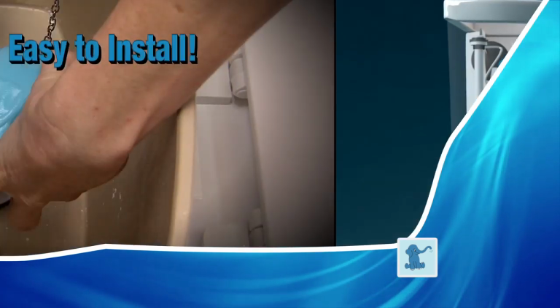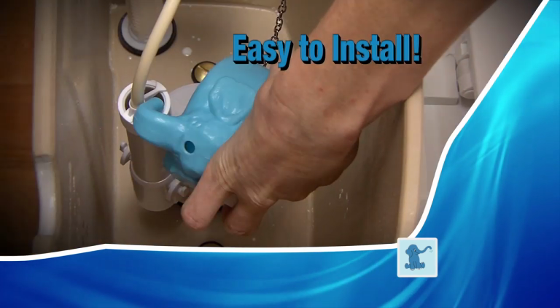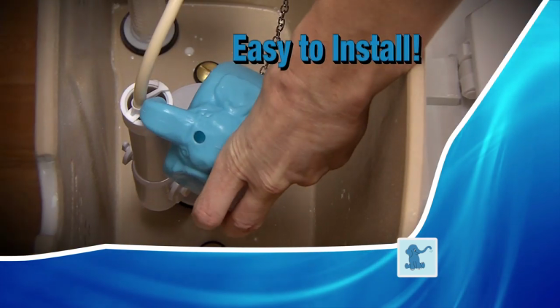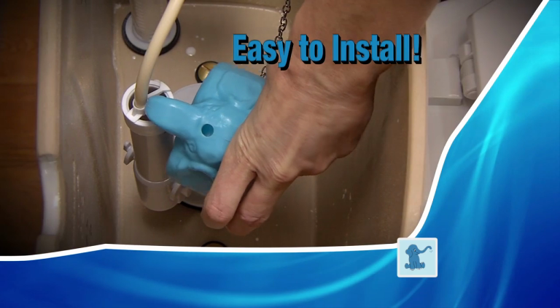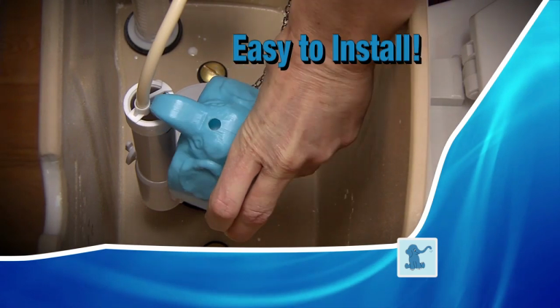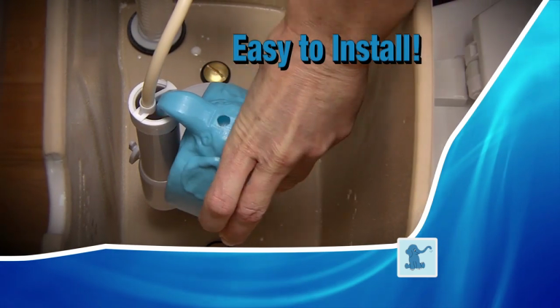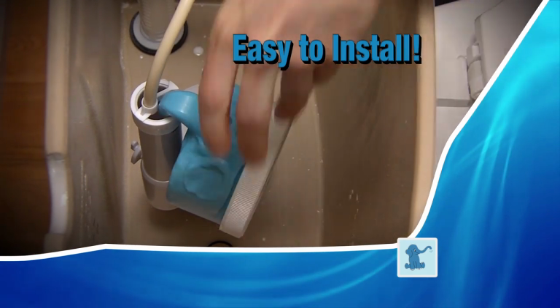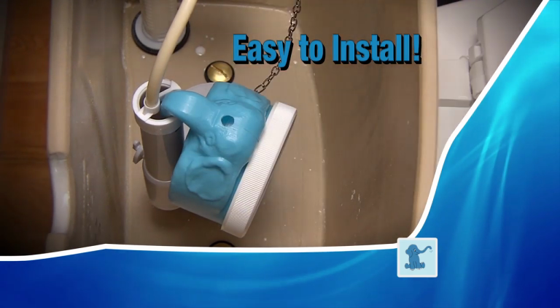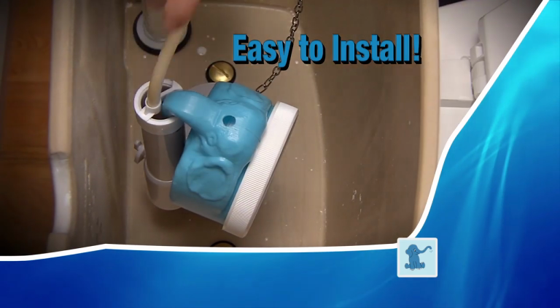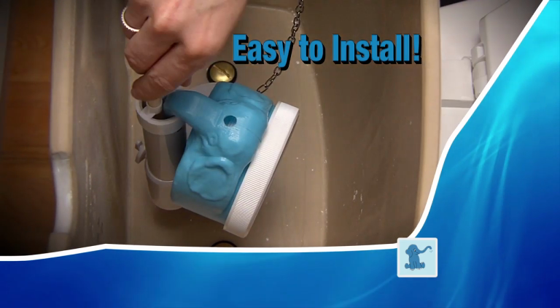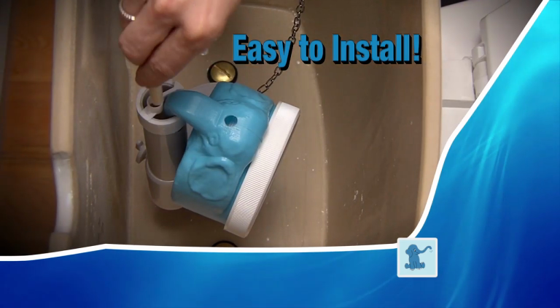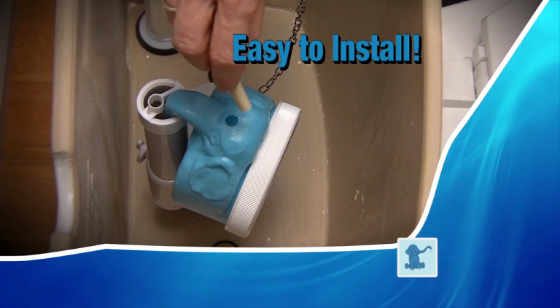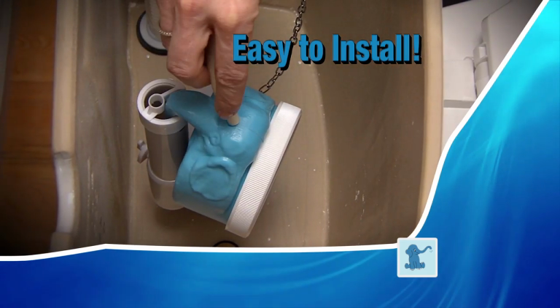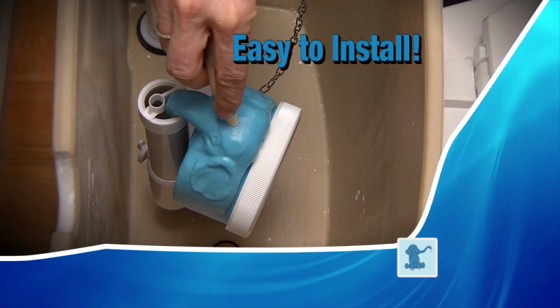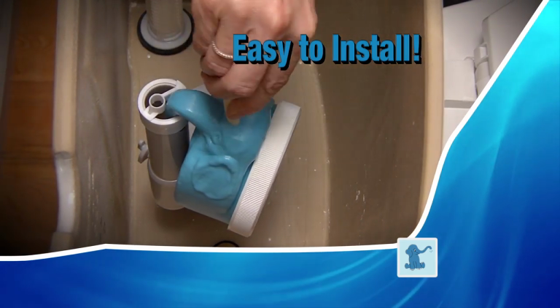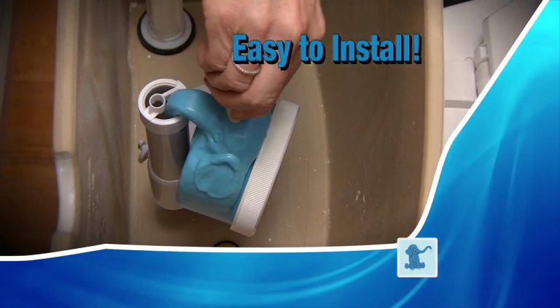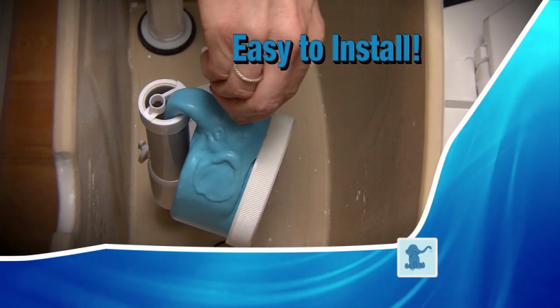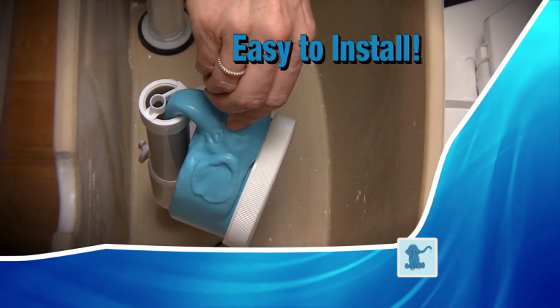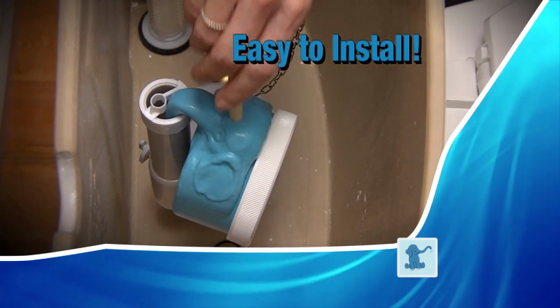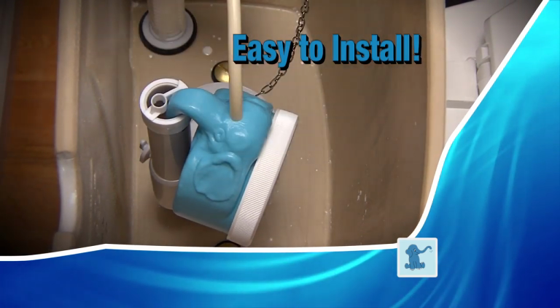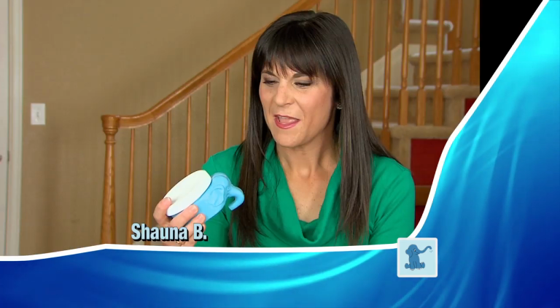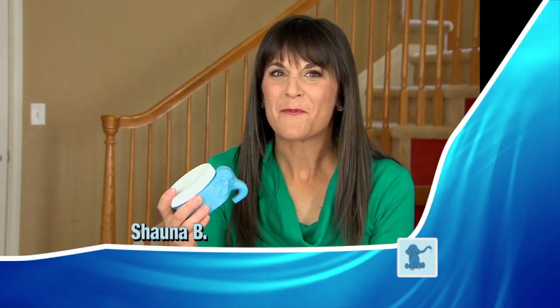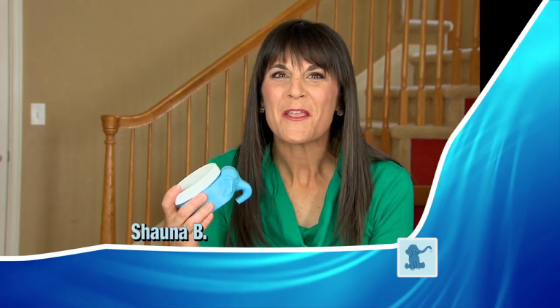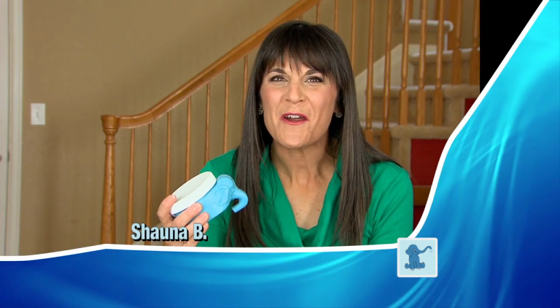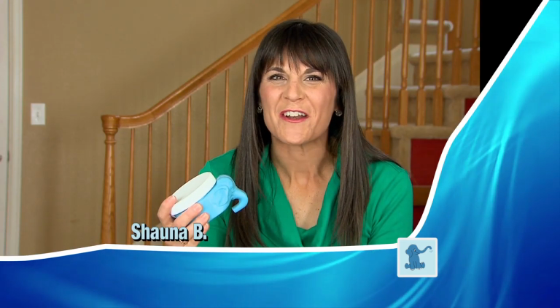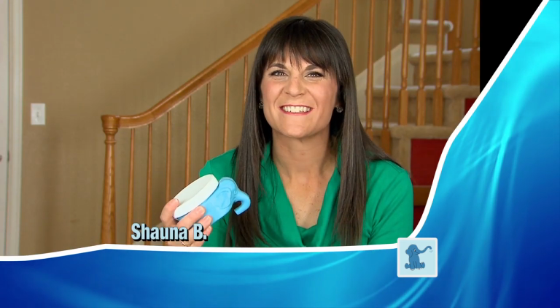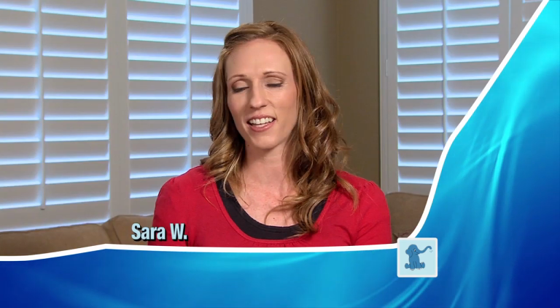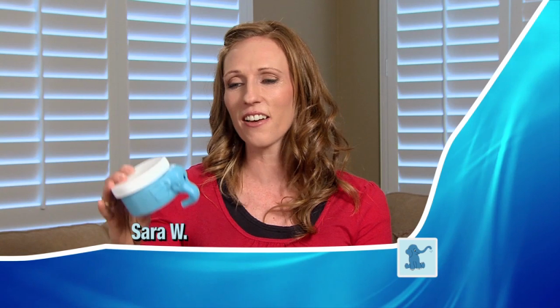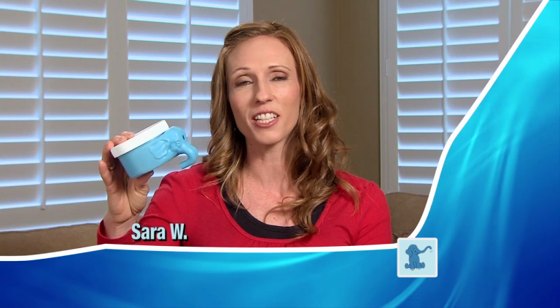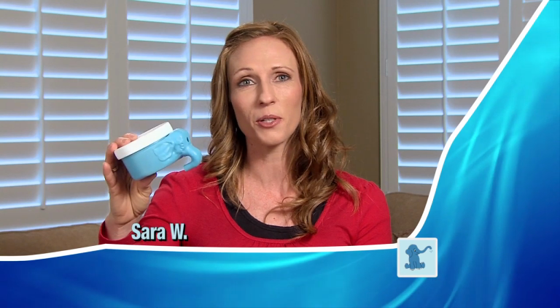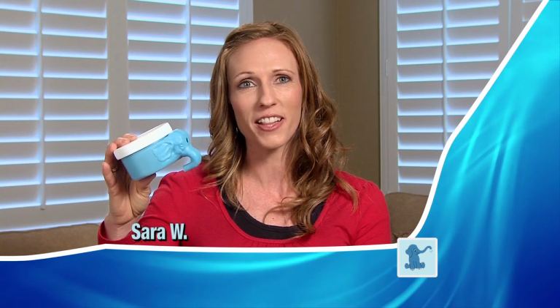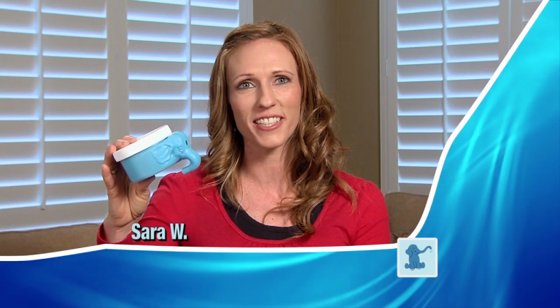It takes less than a minute to install. You won't need to touch the water, and no tools are required. It really works — I love the Little Blue Elephant.